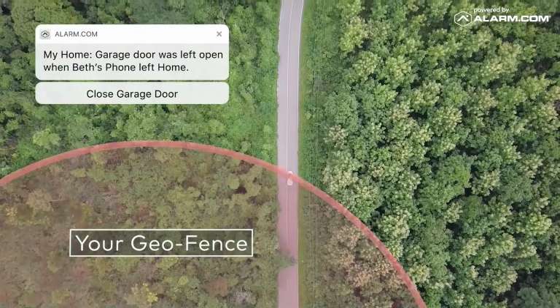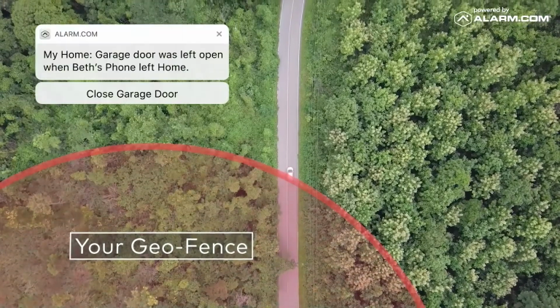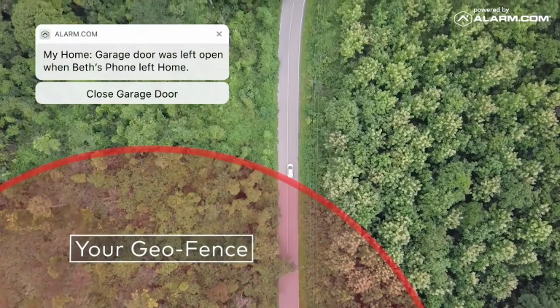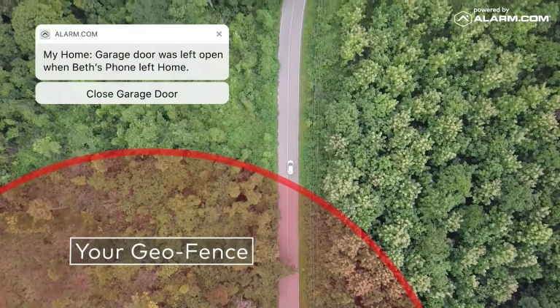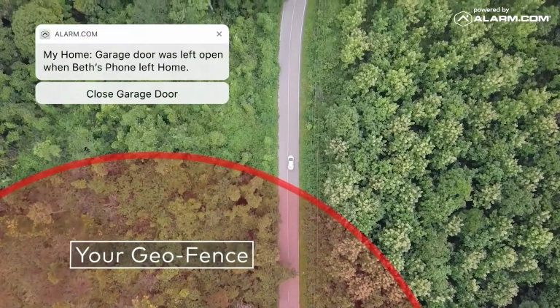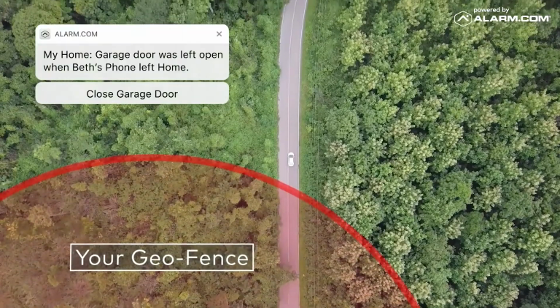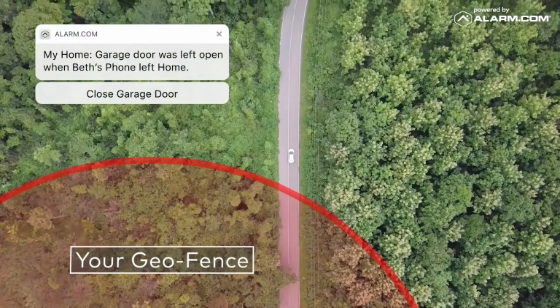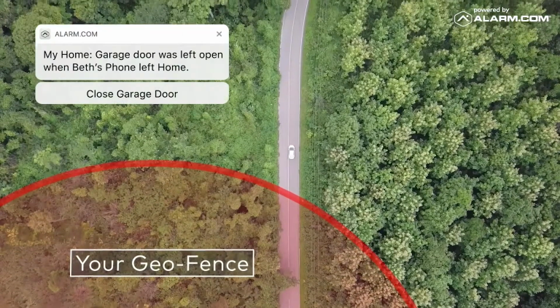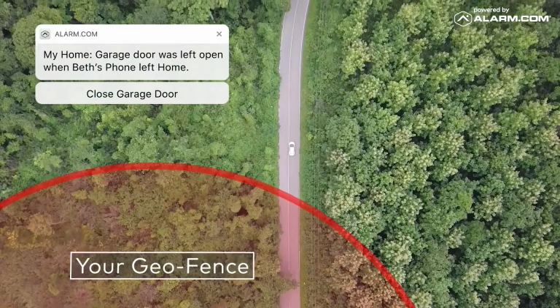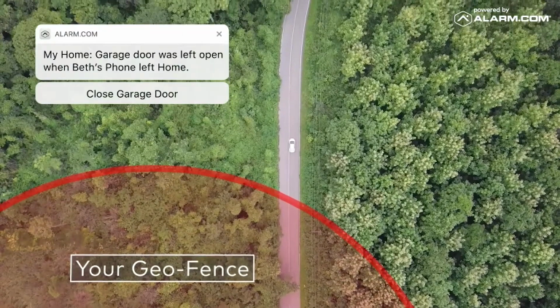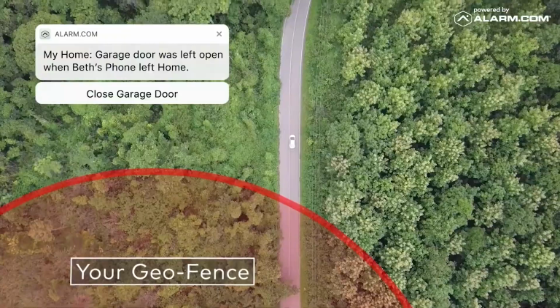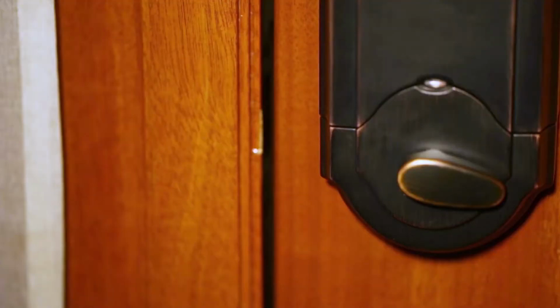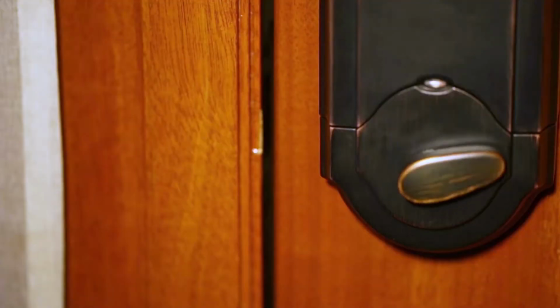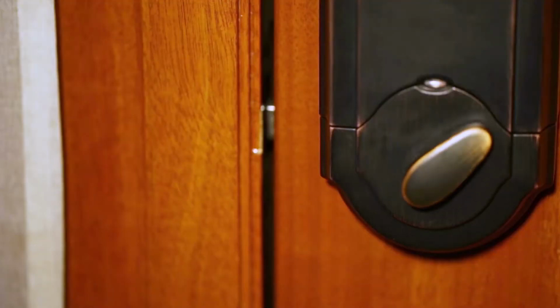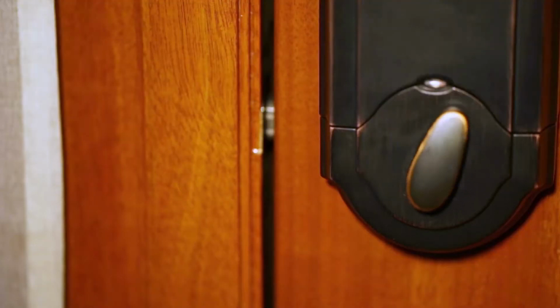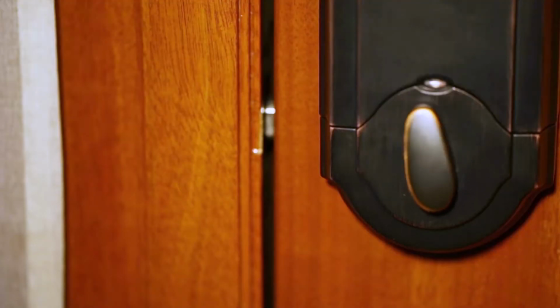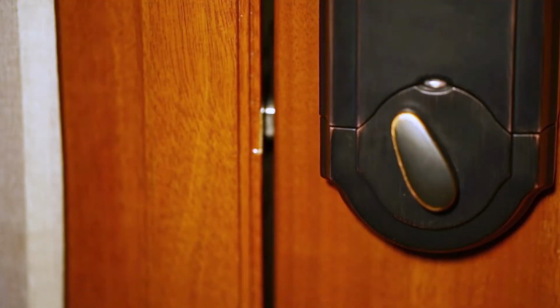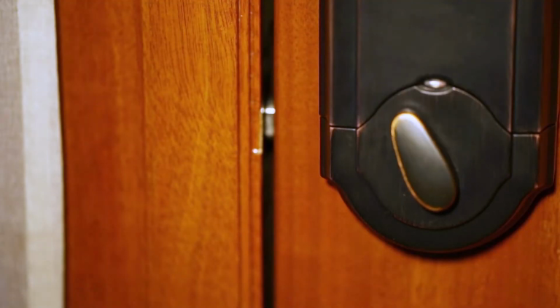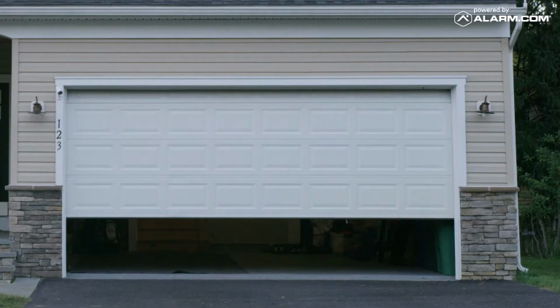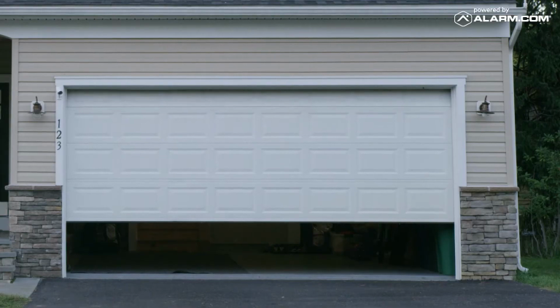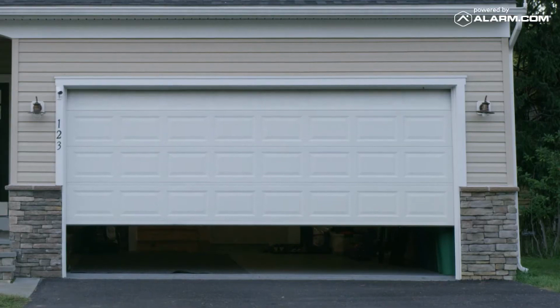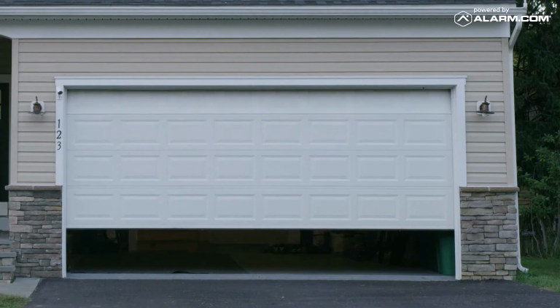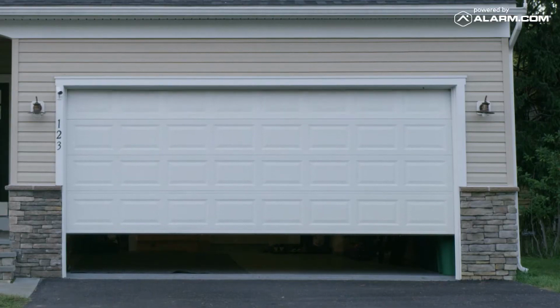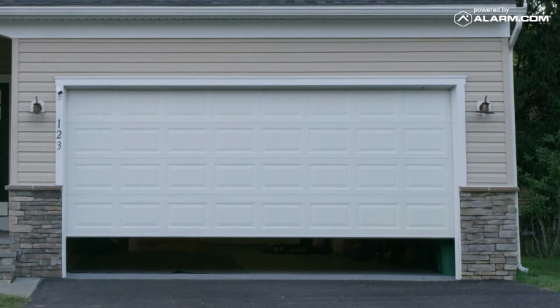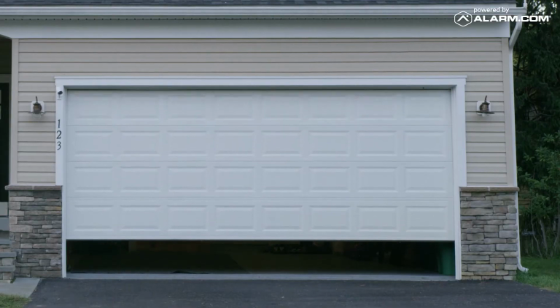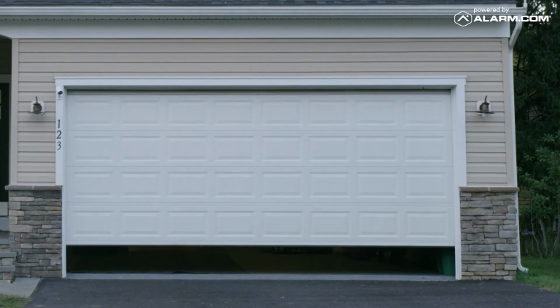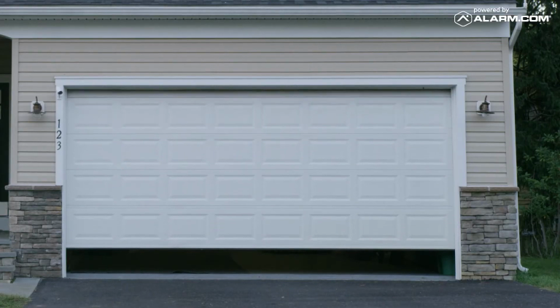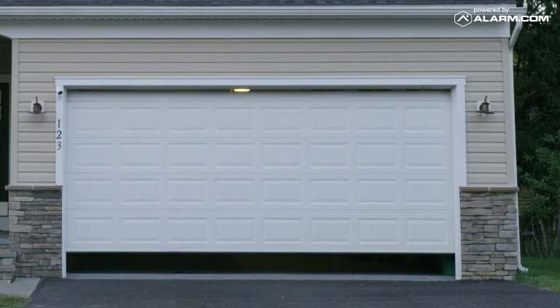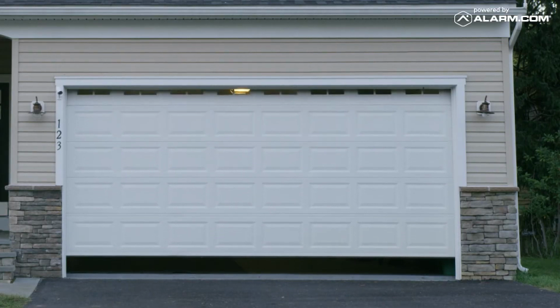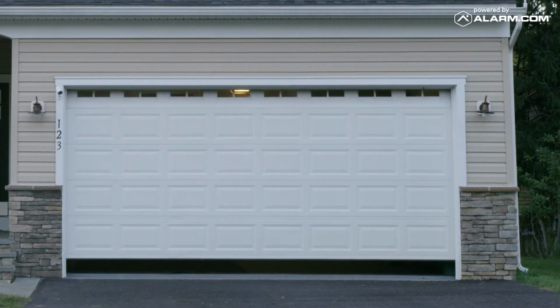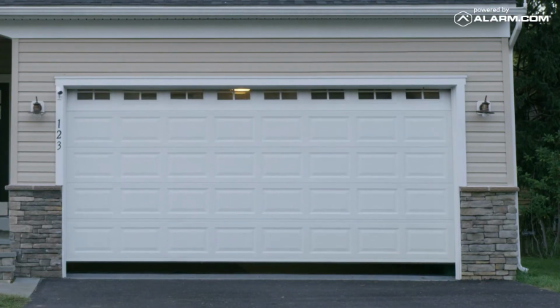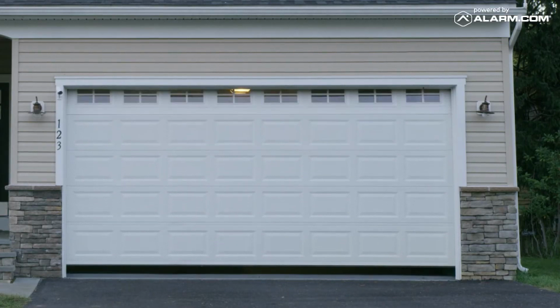With the easy-to-use interface, you can secure your property with one simple click from your mobile device.